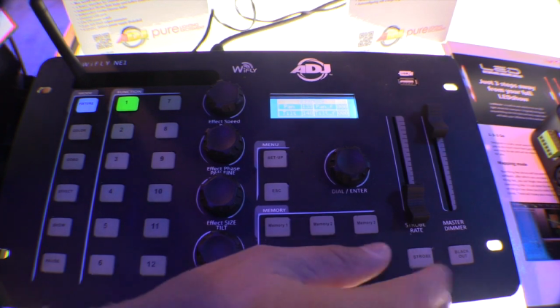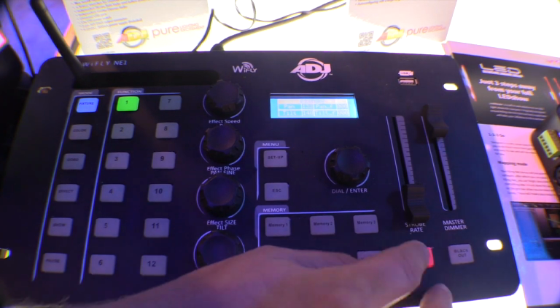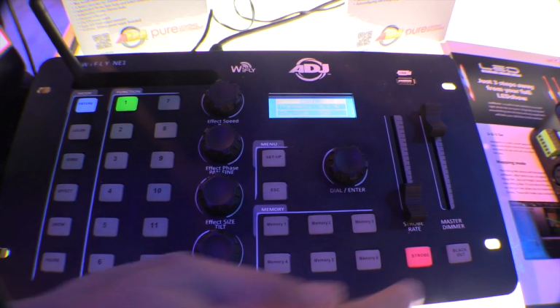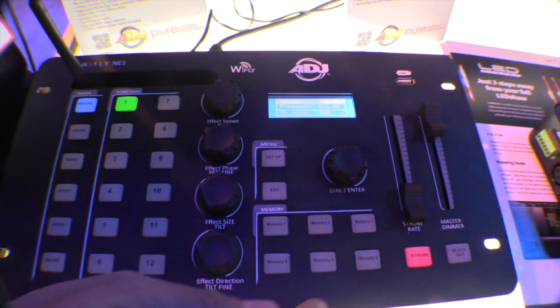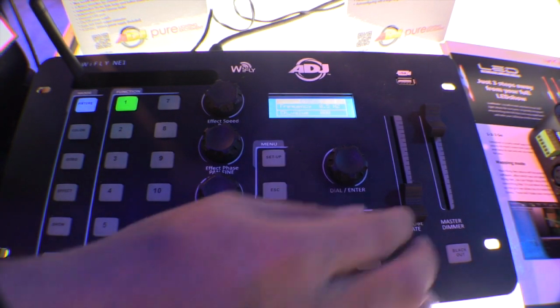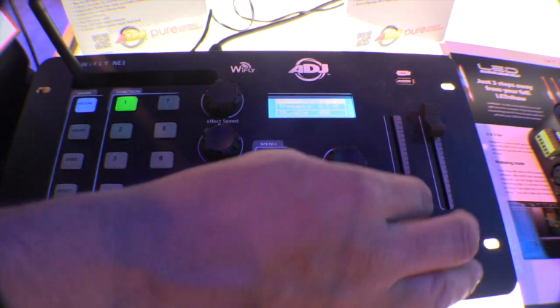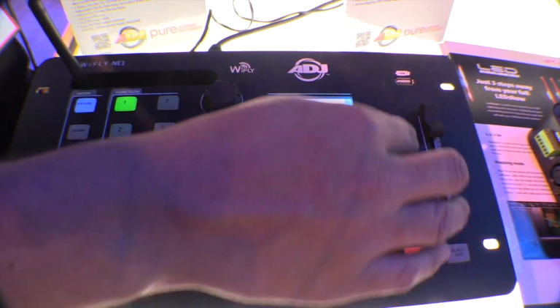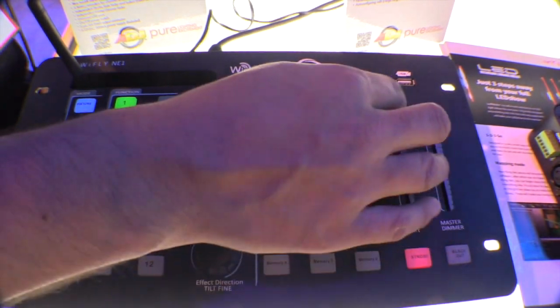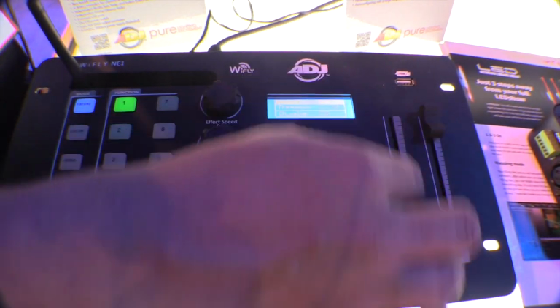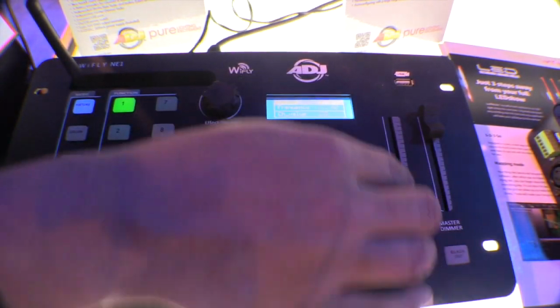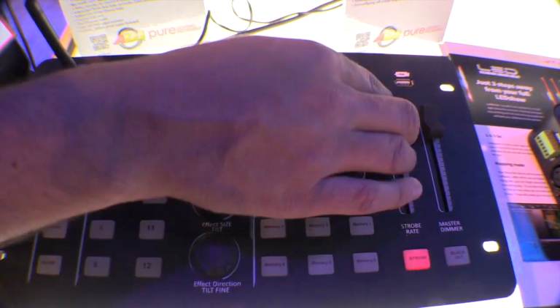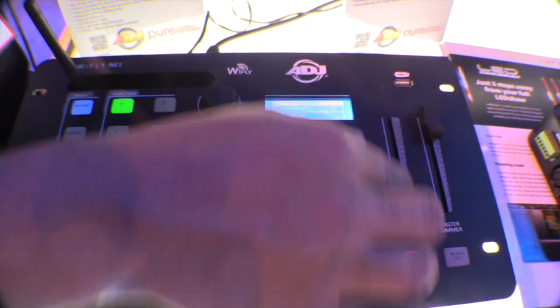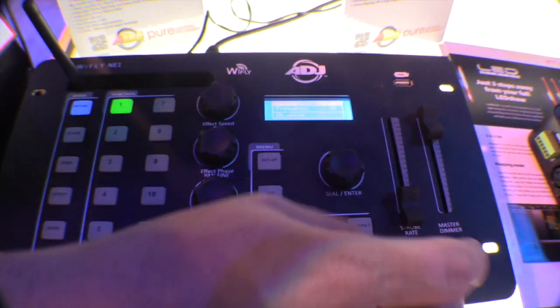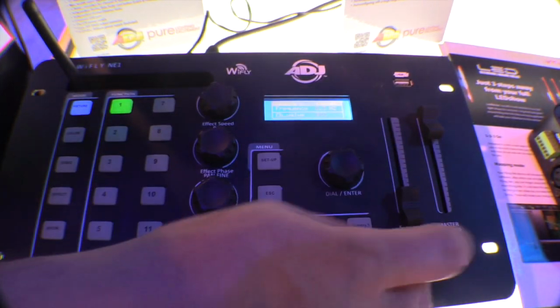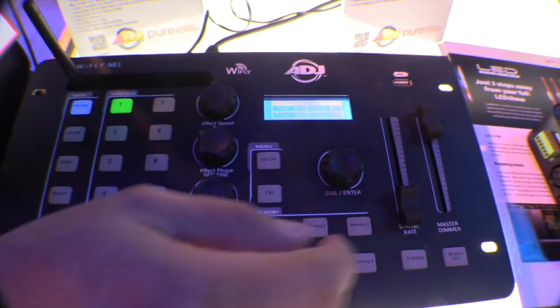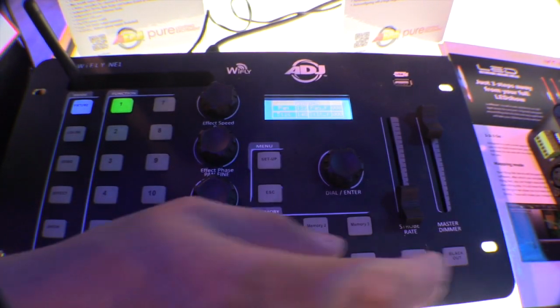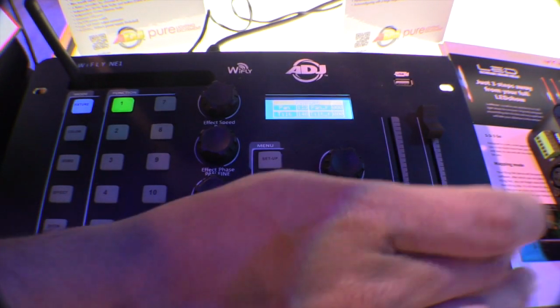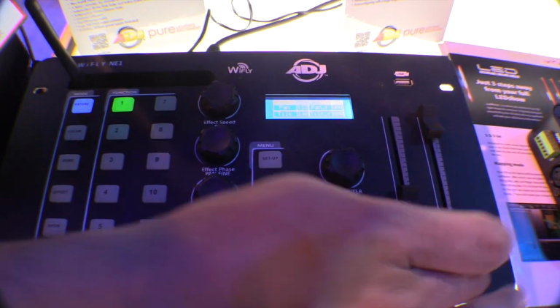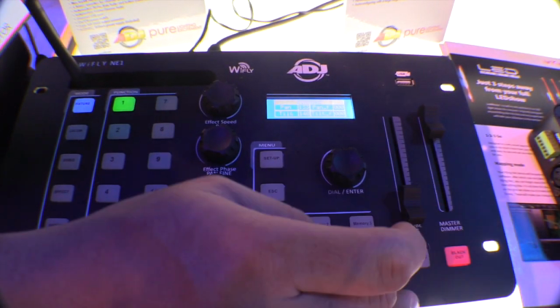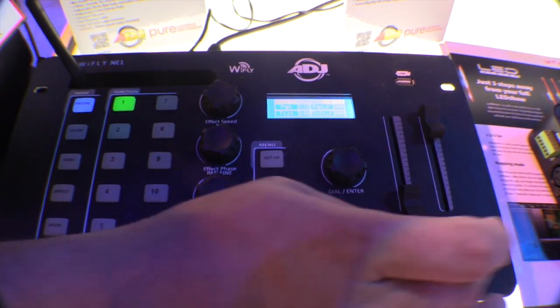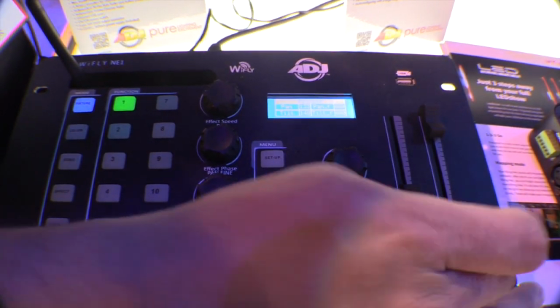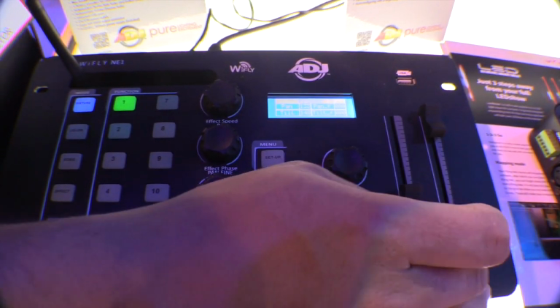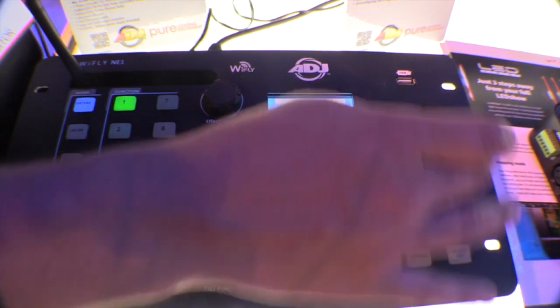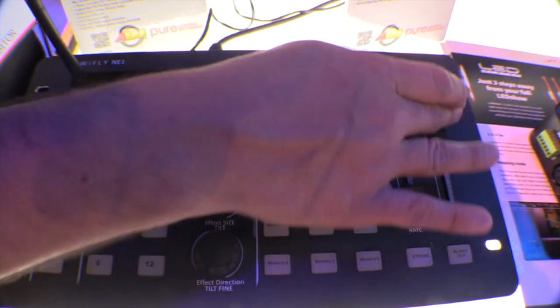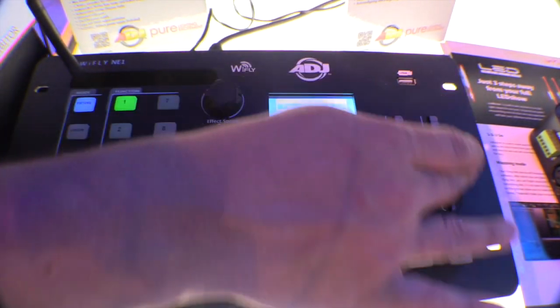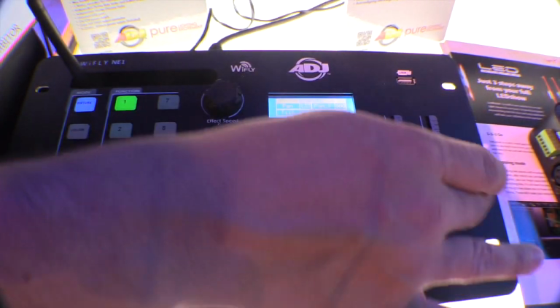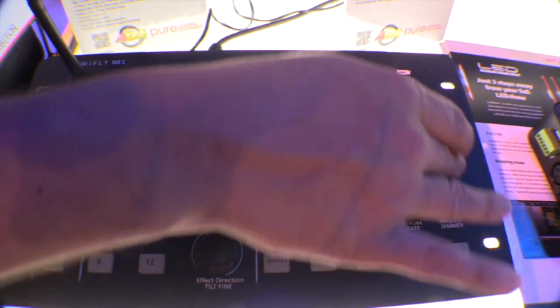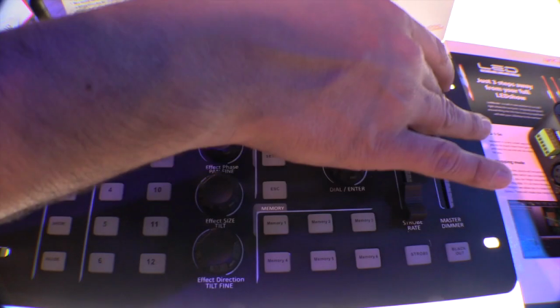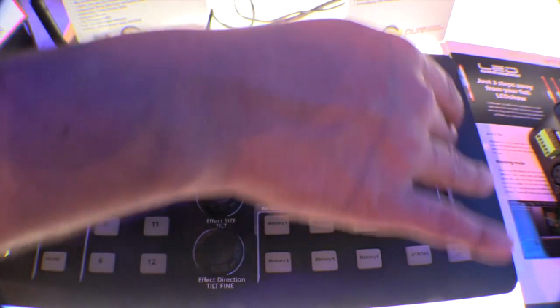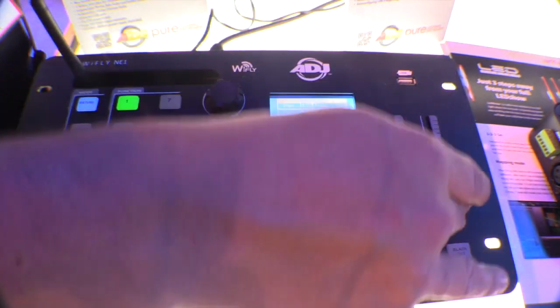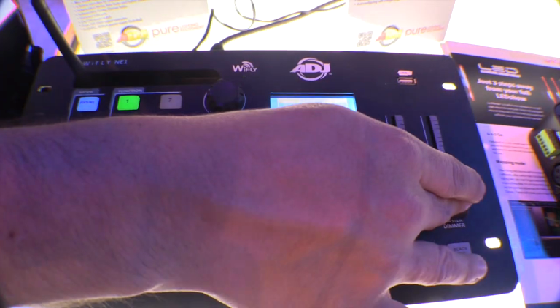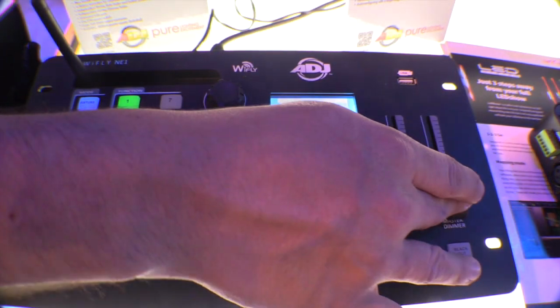You have a strobe and I can change the strobe pattern here. And of course blackout with master dimmer.